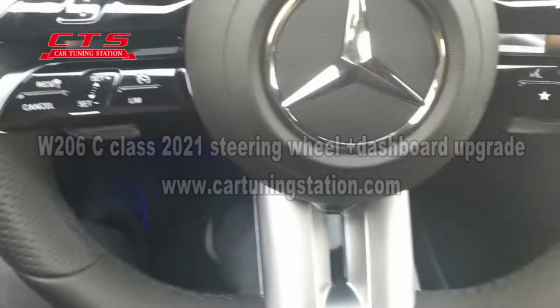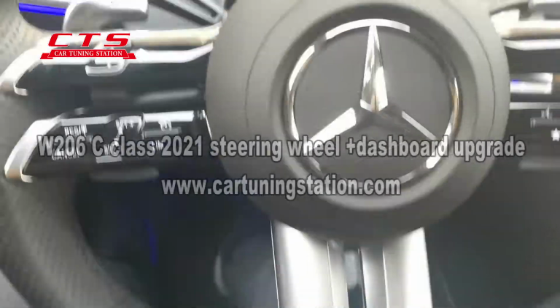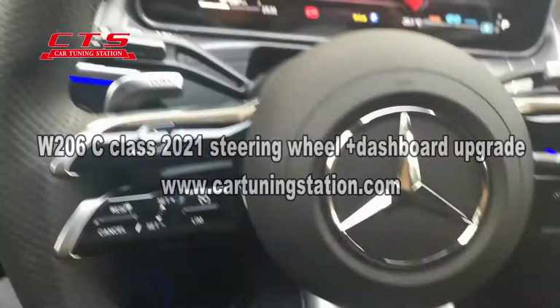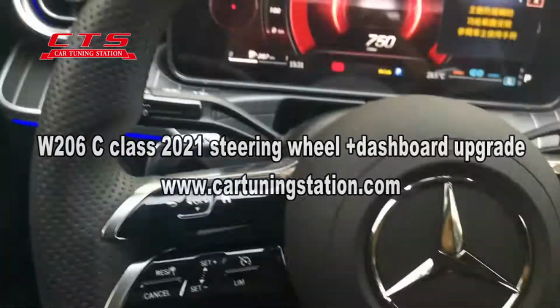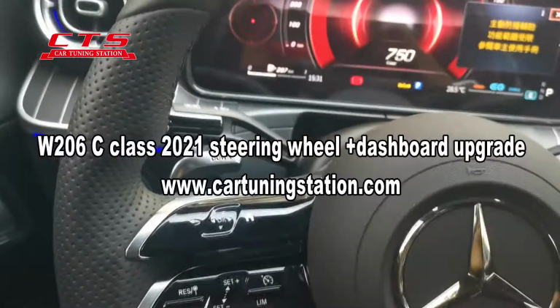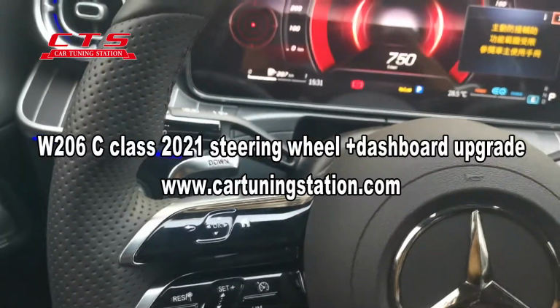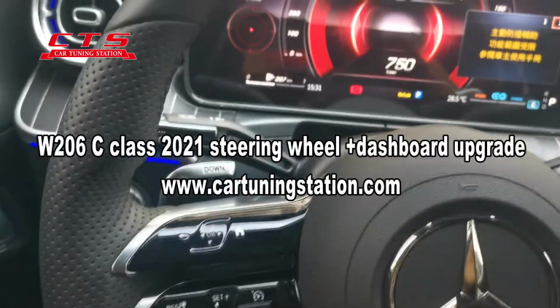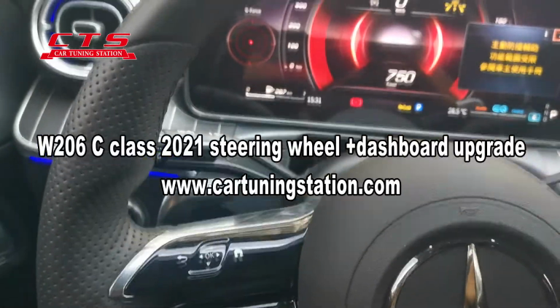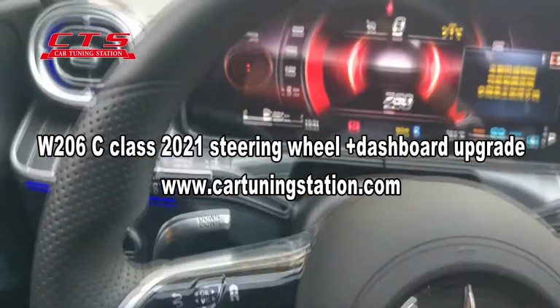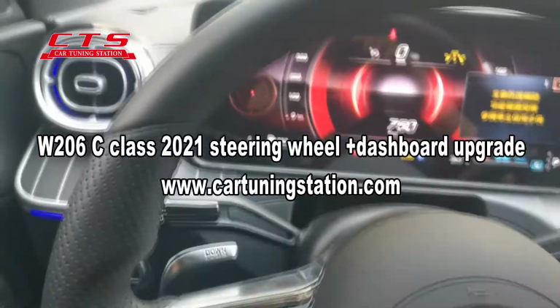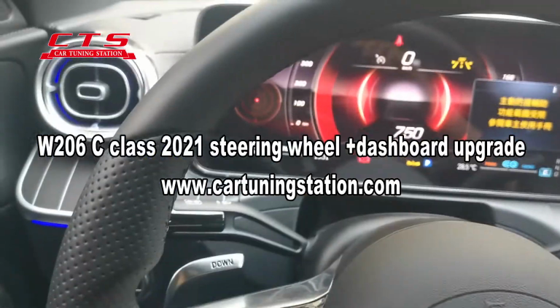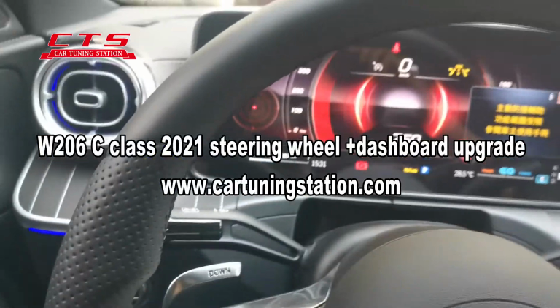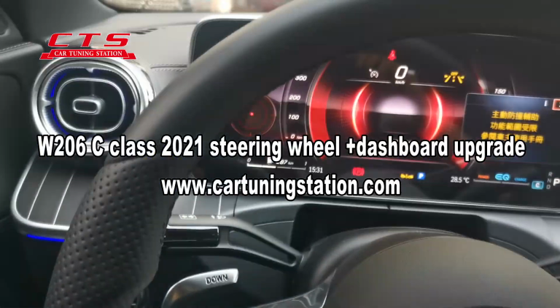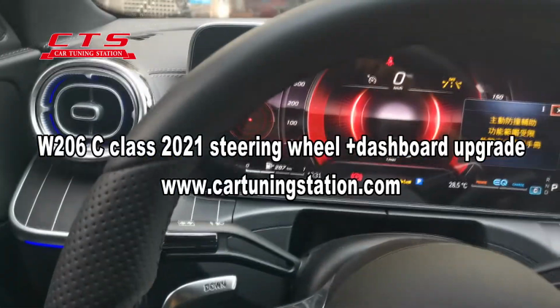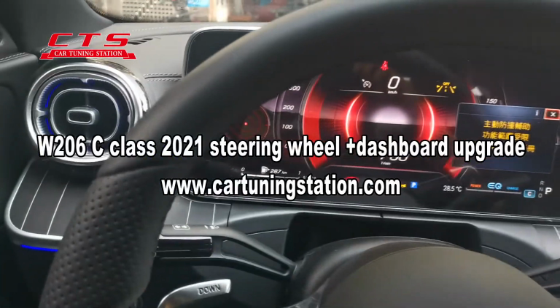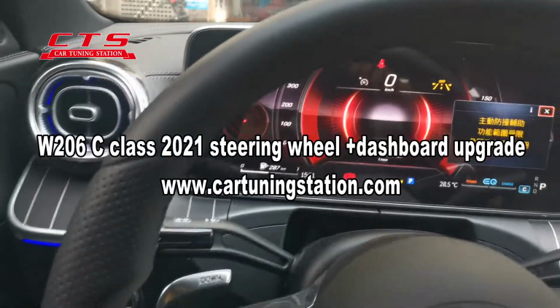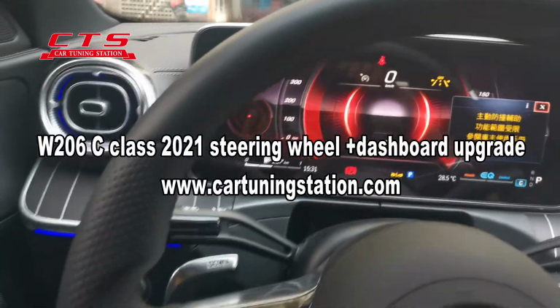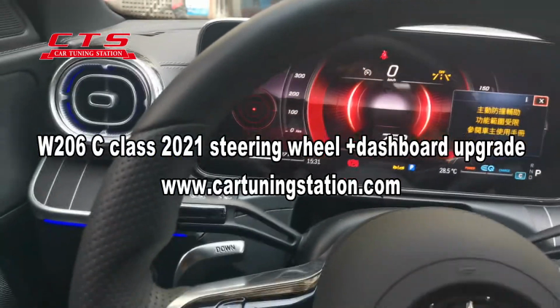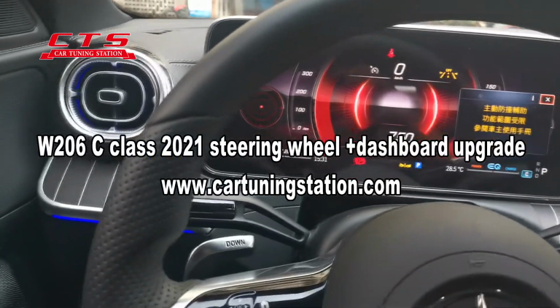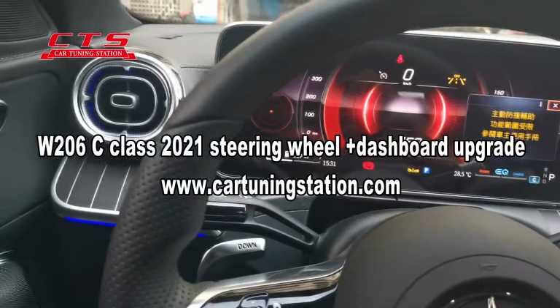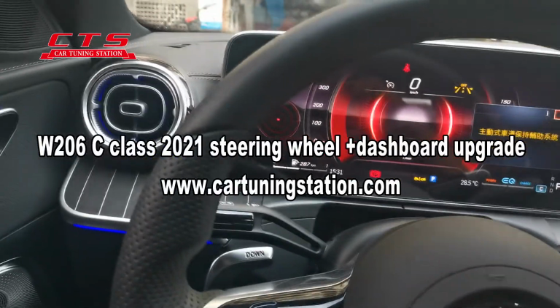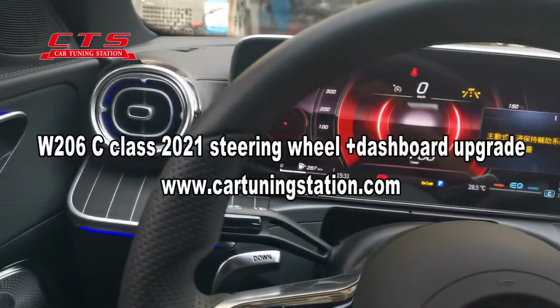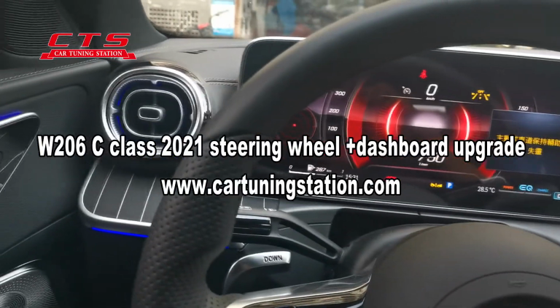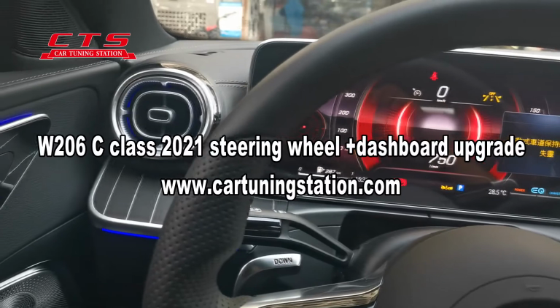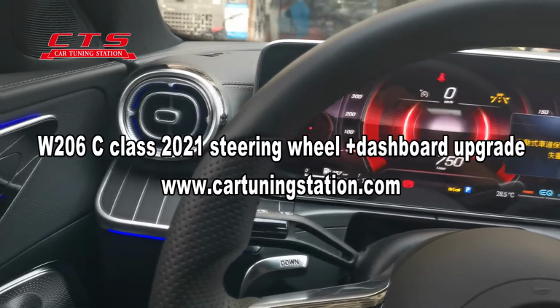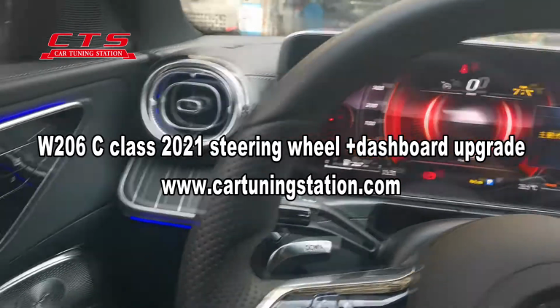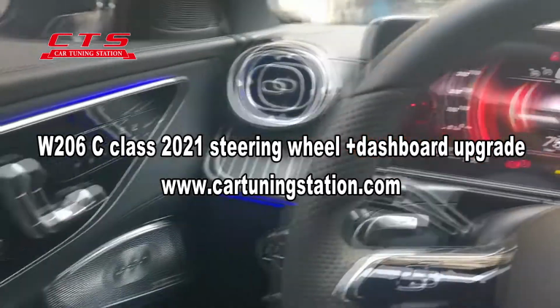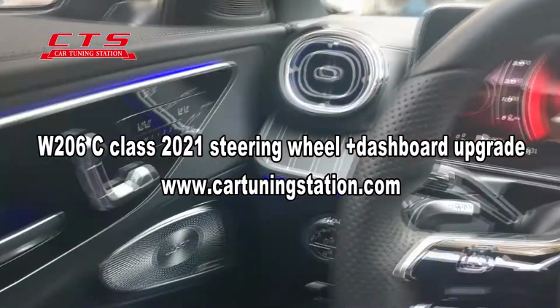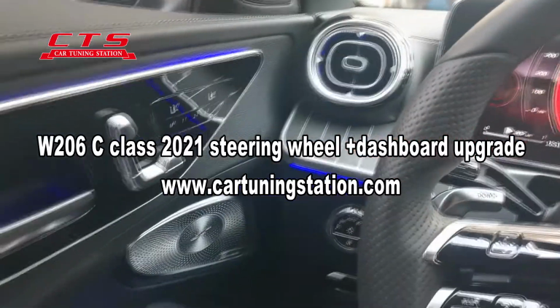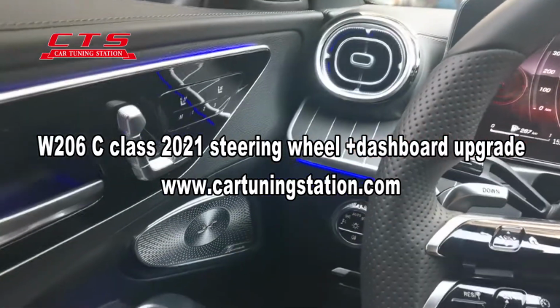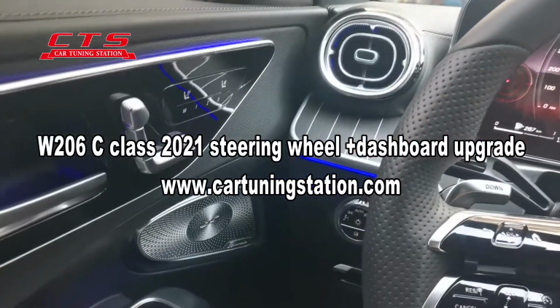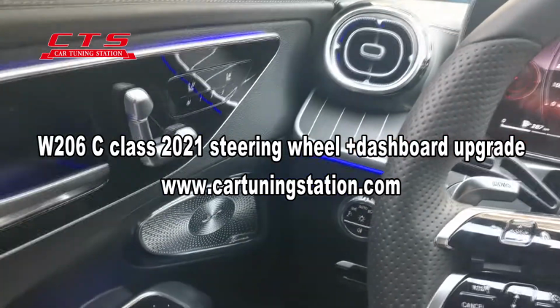Hello brother, this is the W206 new C-Class.